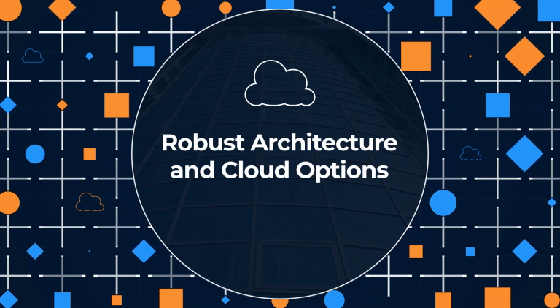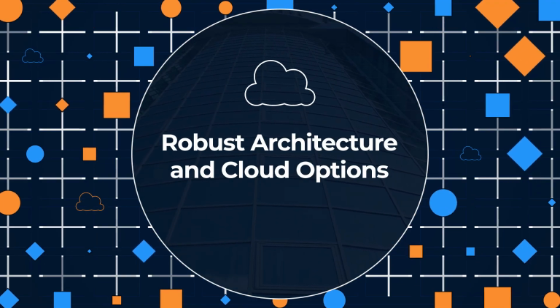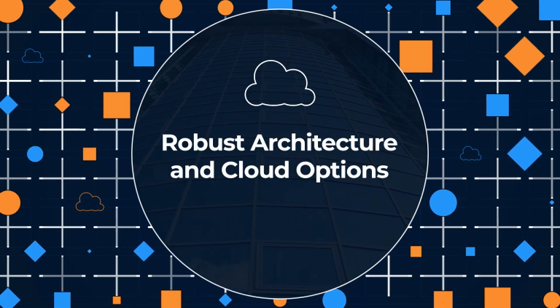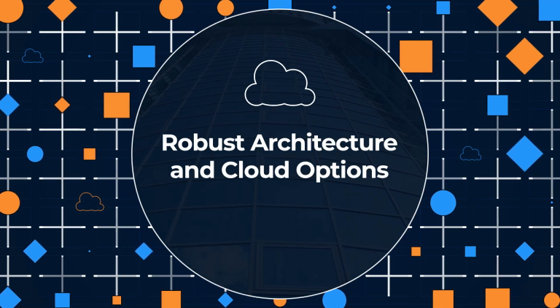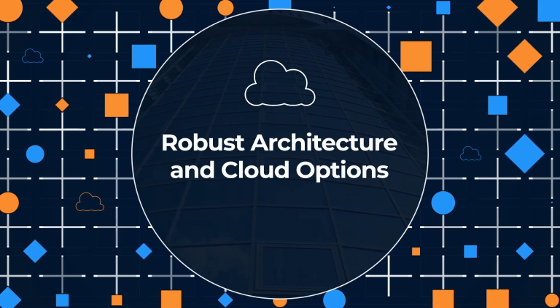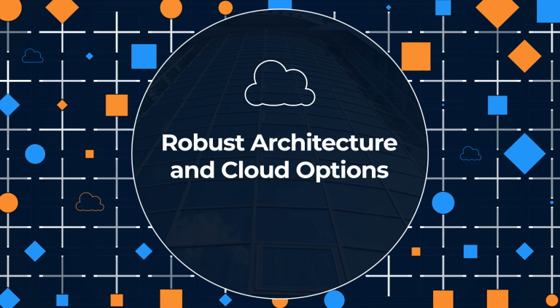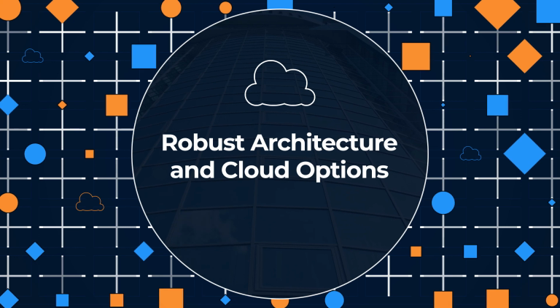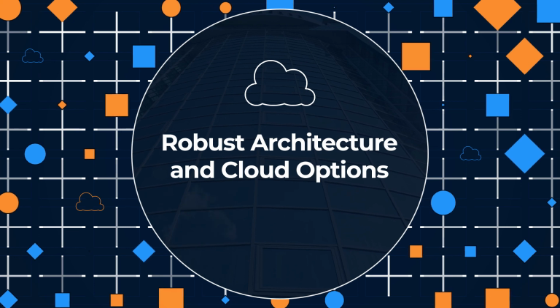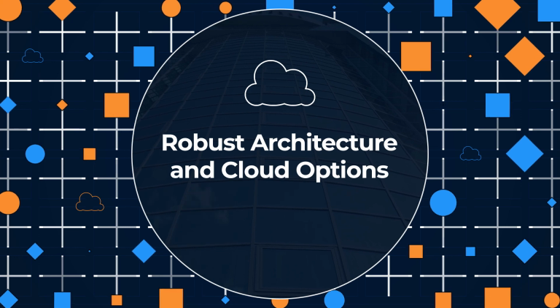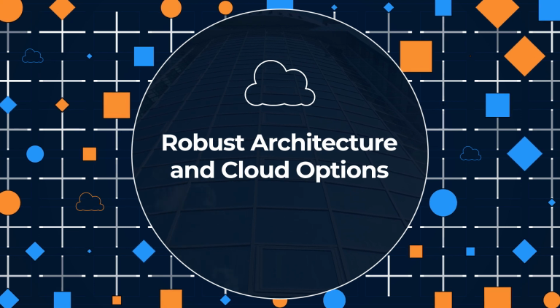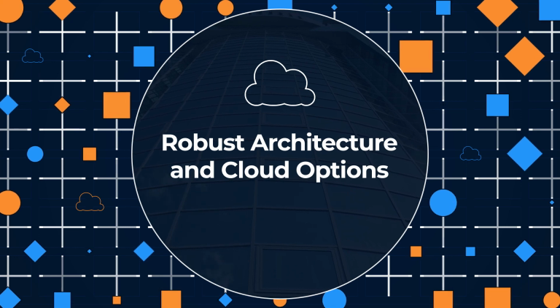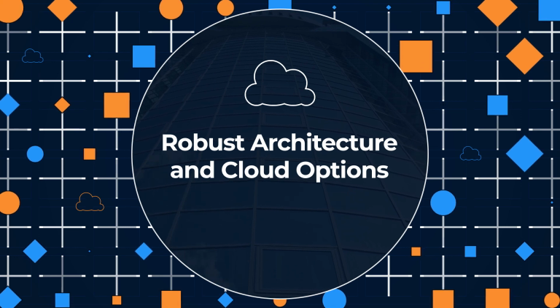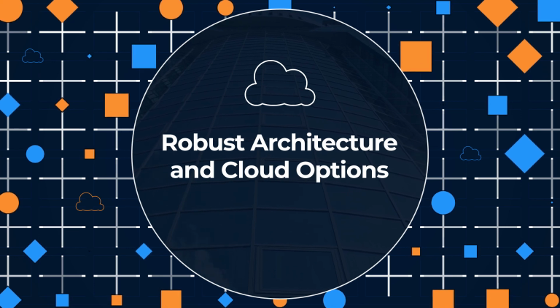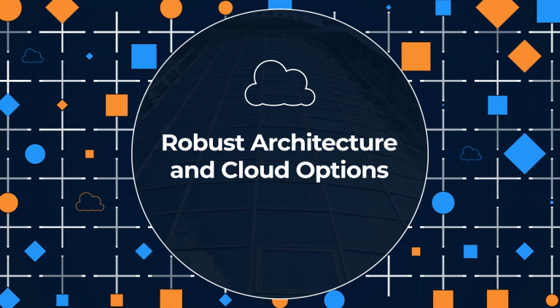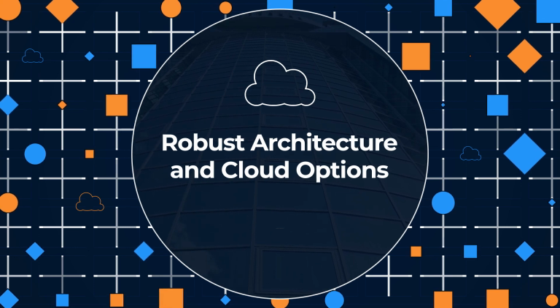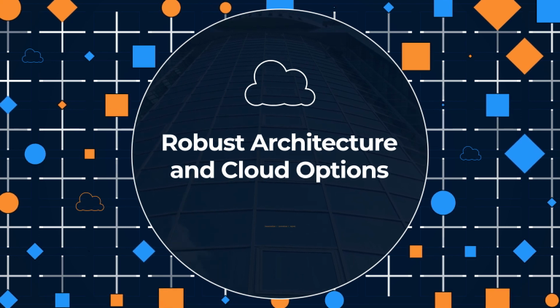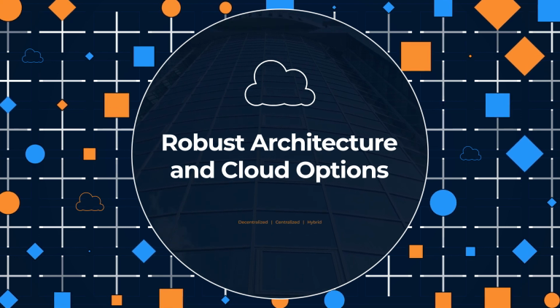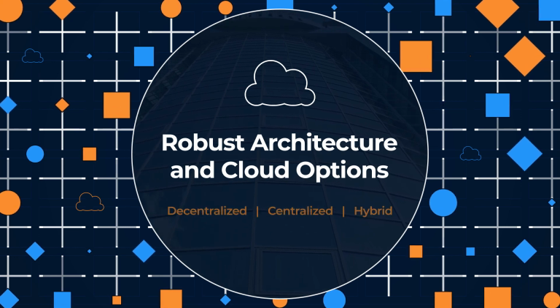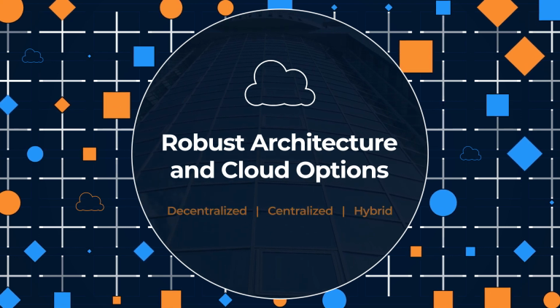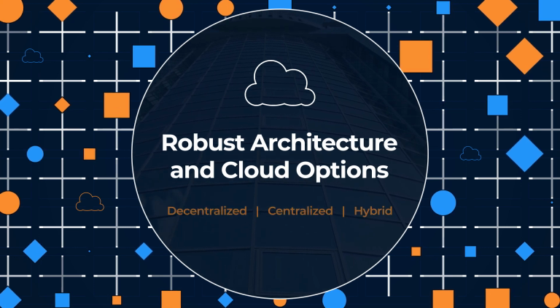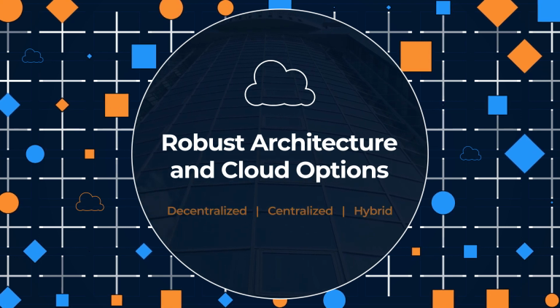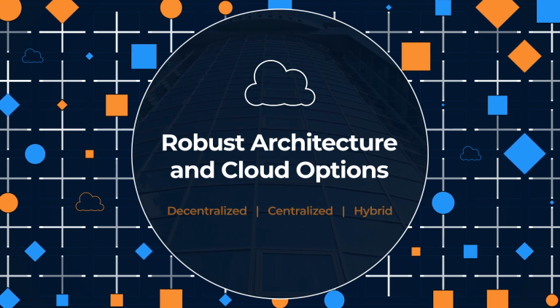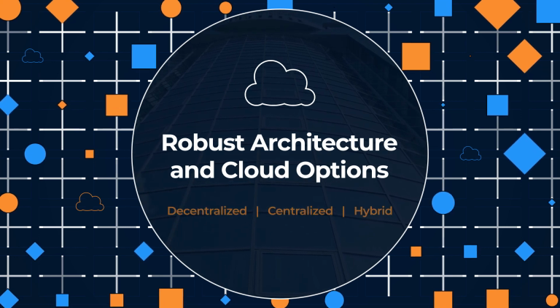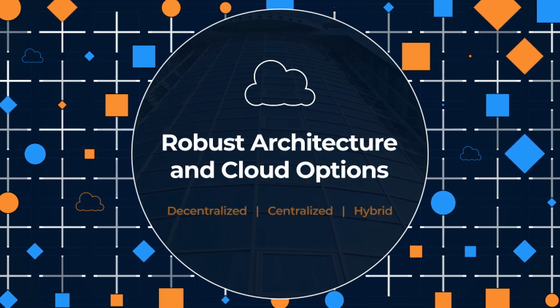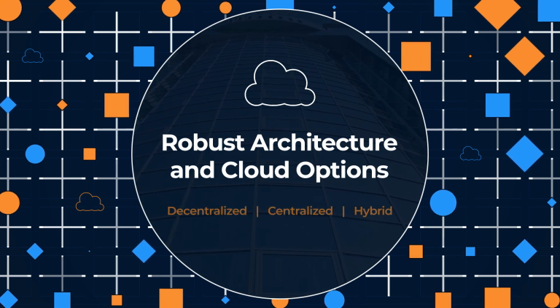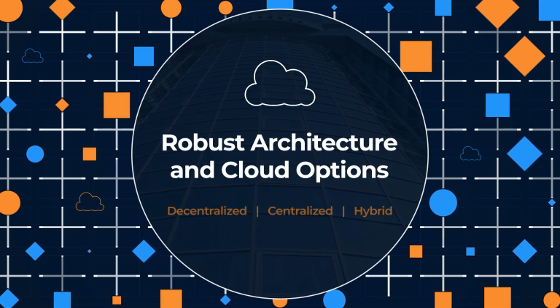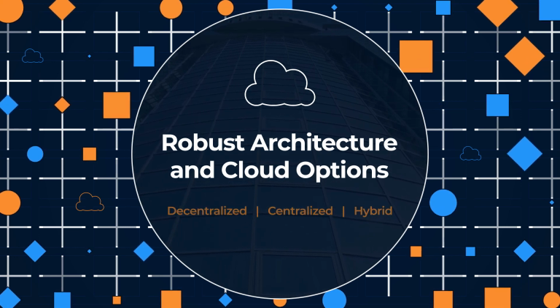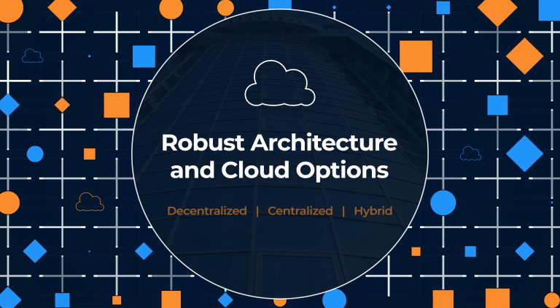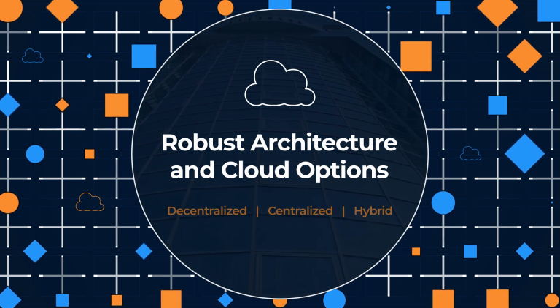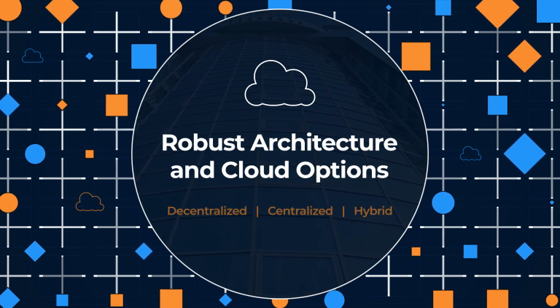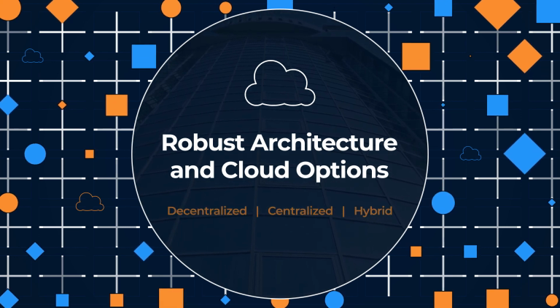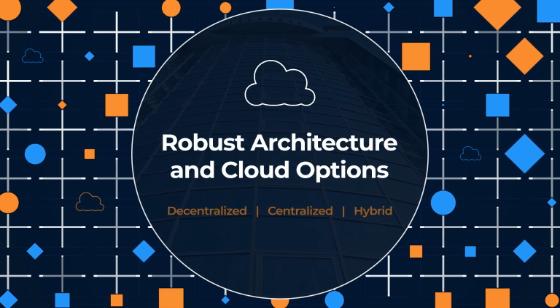With Newgen's robust cloud and functional architecture, set up the operation the way it suits your organization — decentralized, centralized, or hybrid.